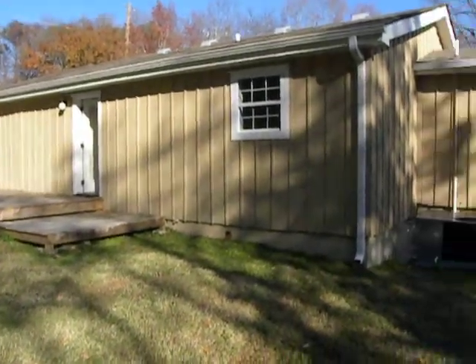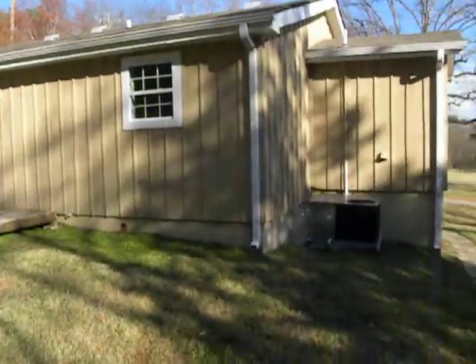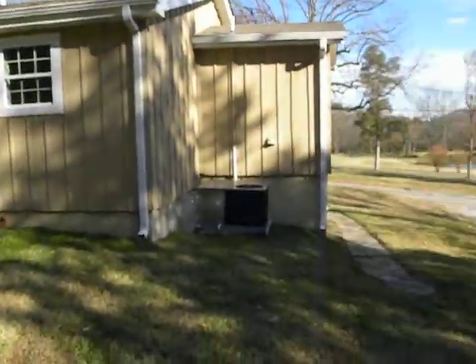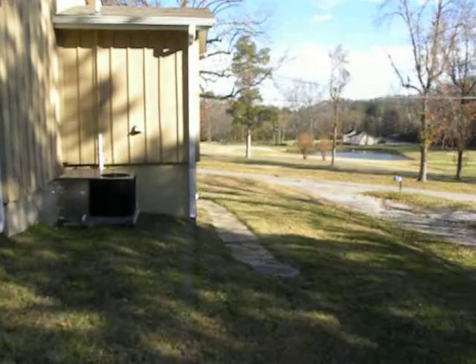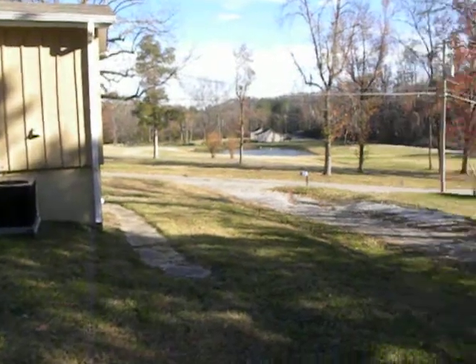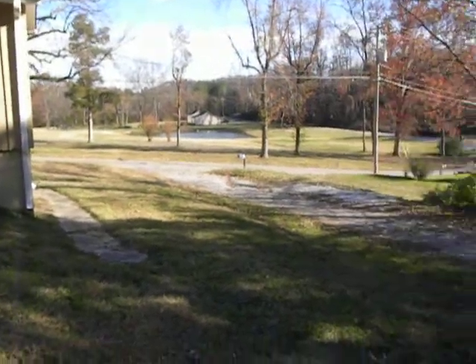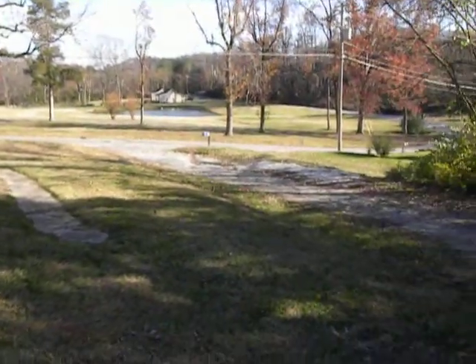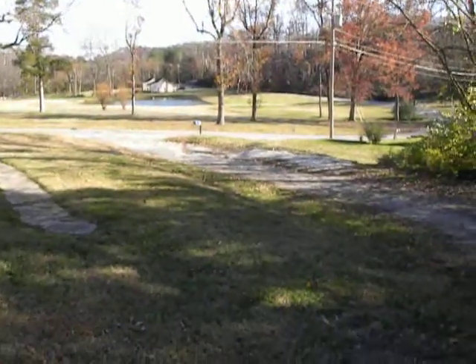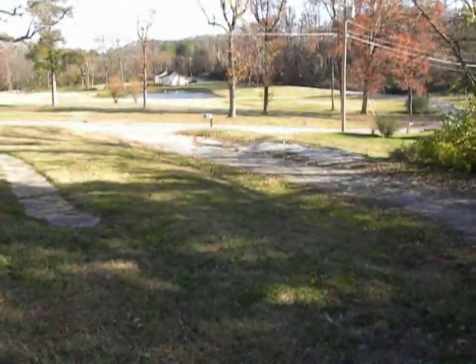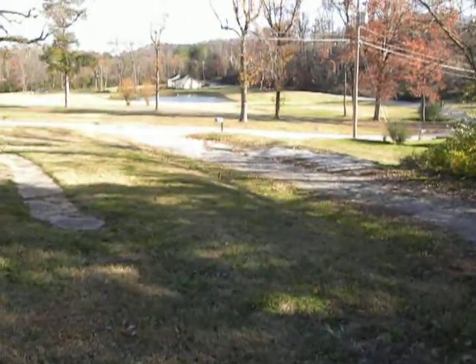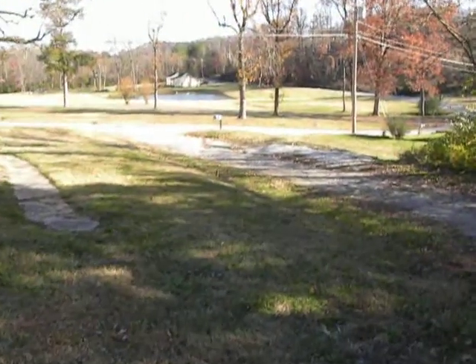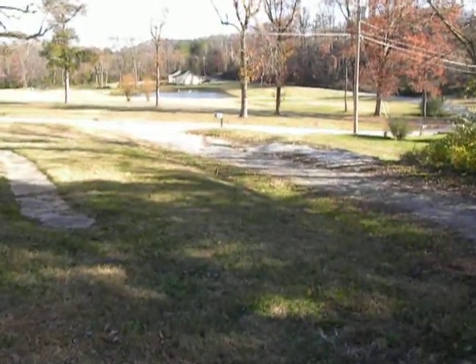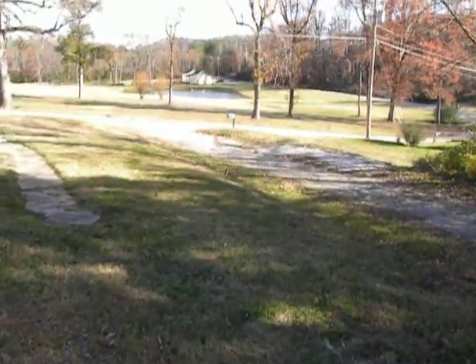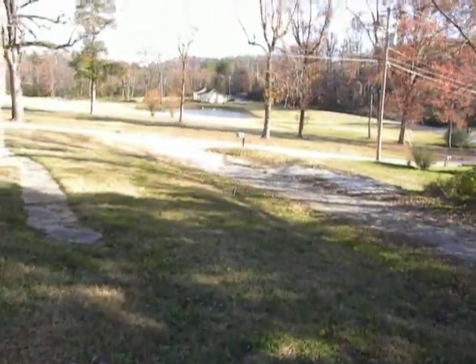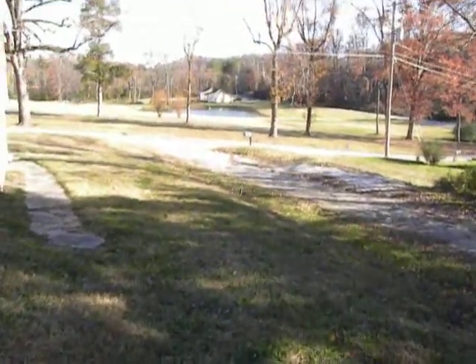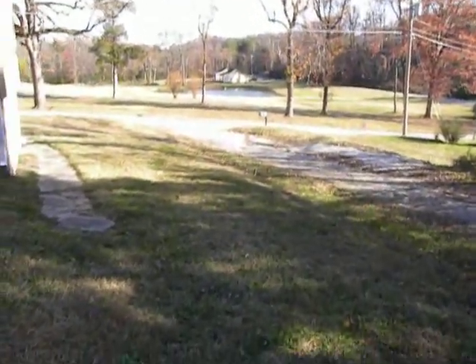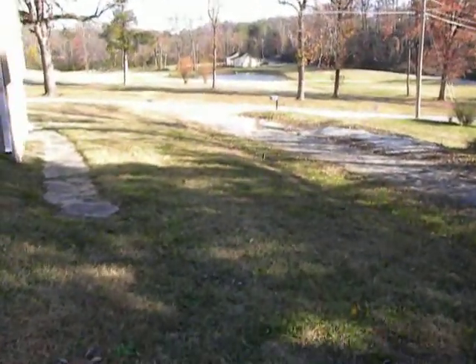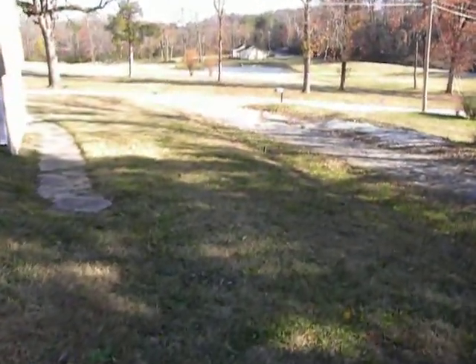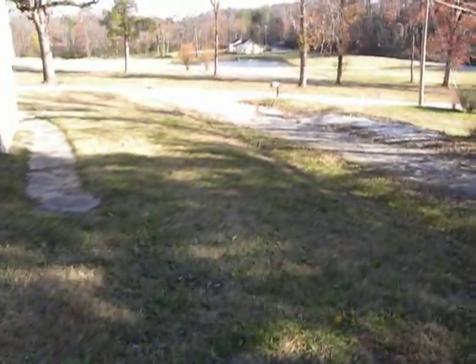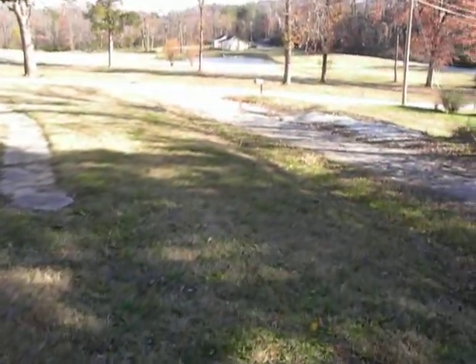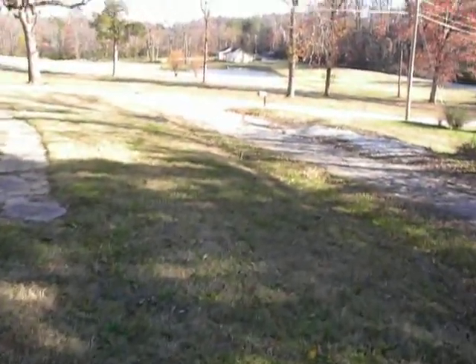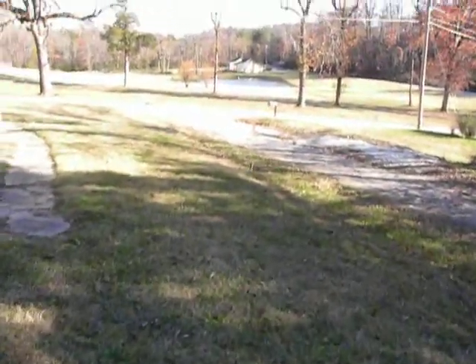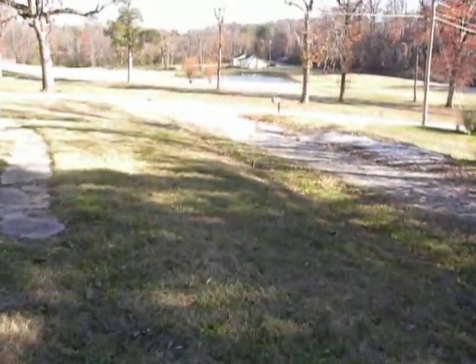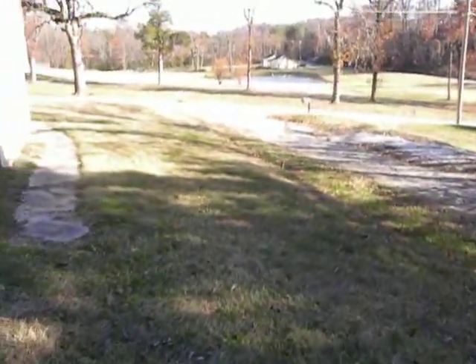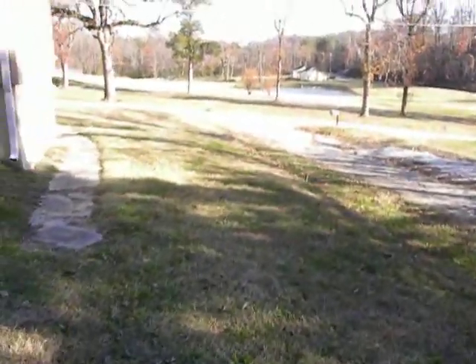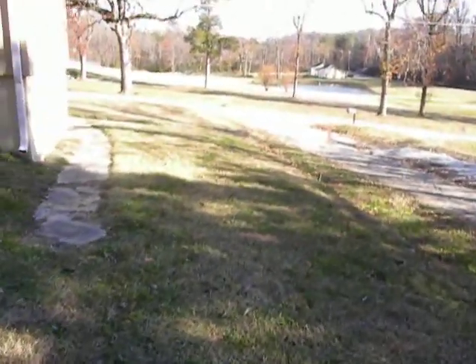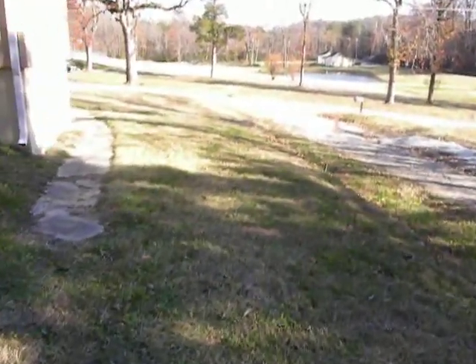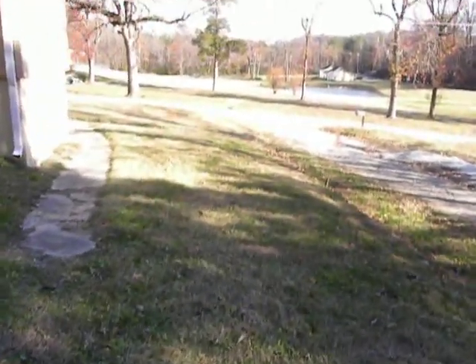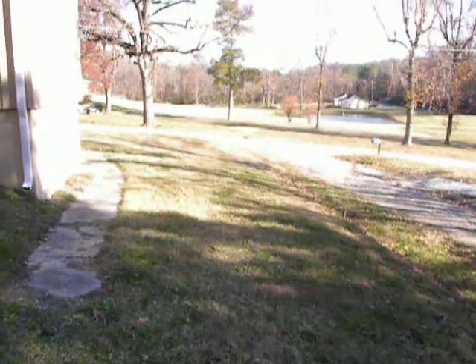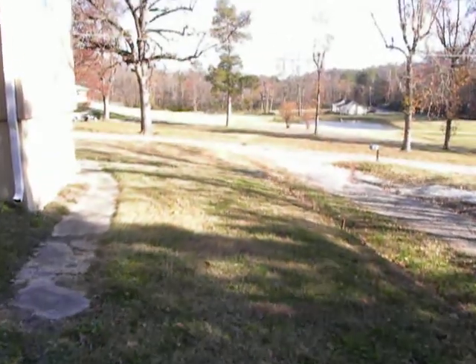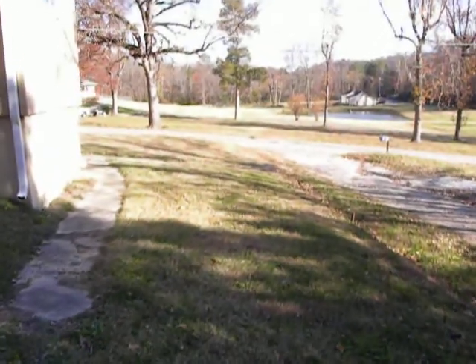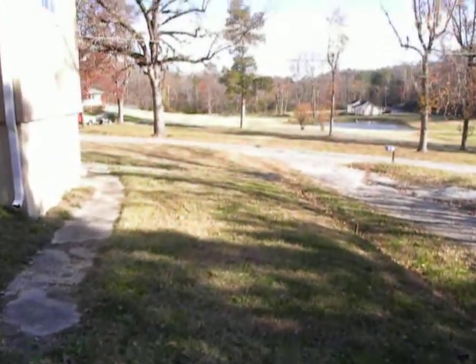I'm taking this shot out here because, as nice as the interior is, the guy did a complete renovation on the inside of this home.